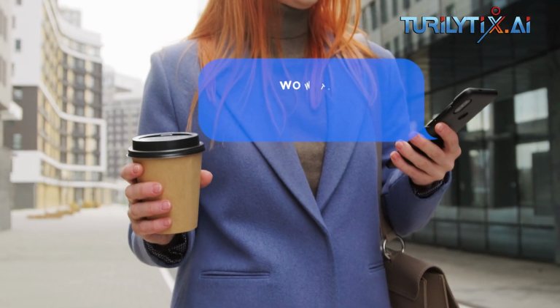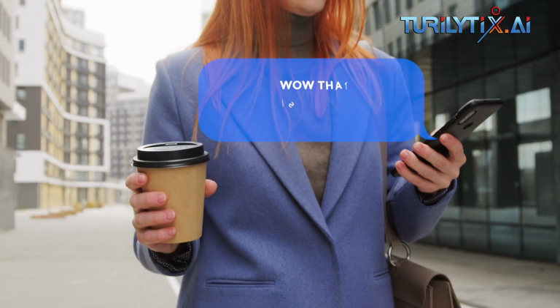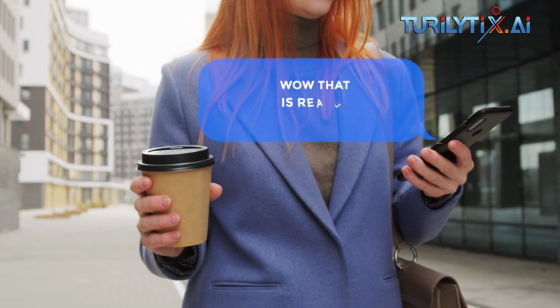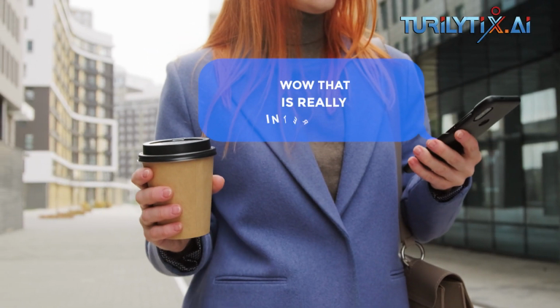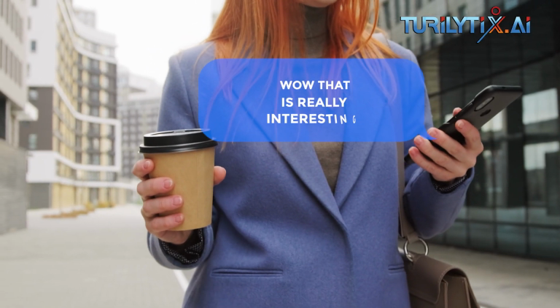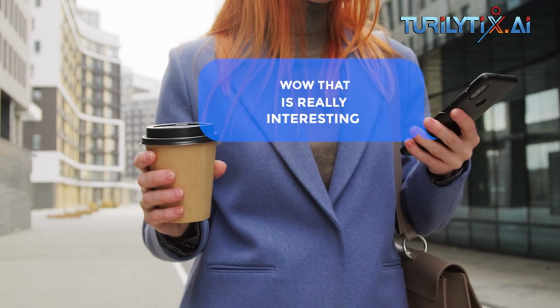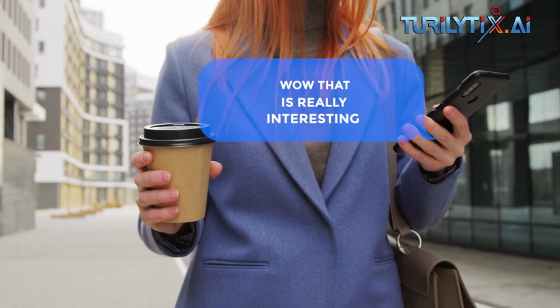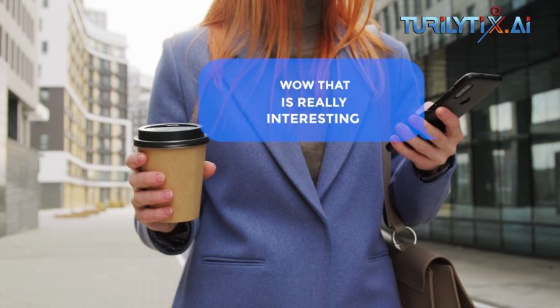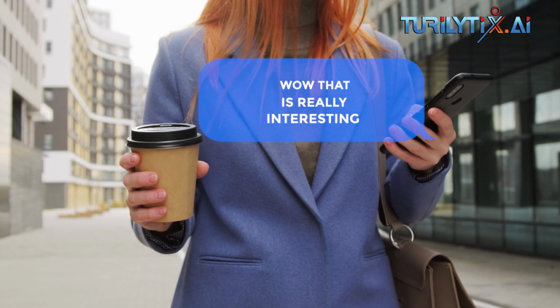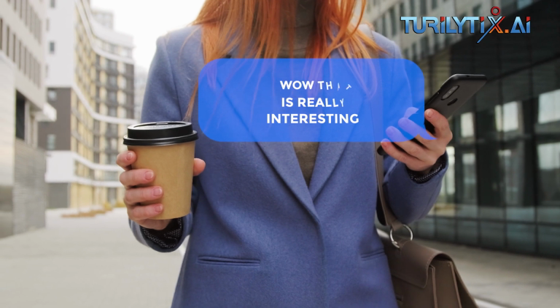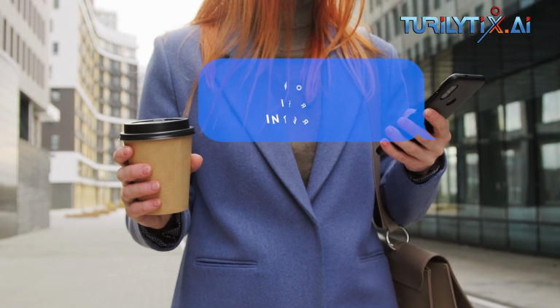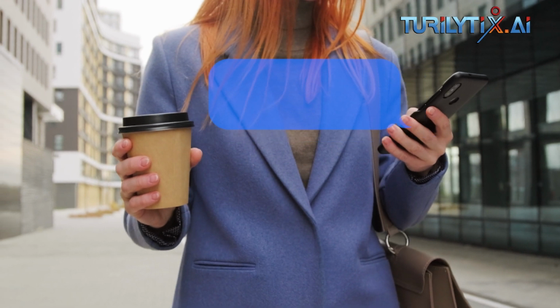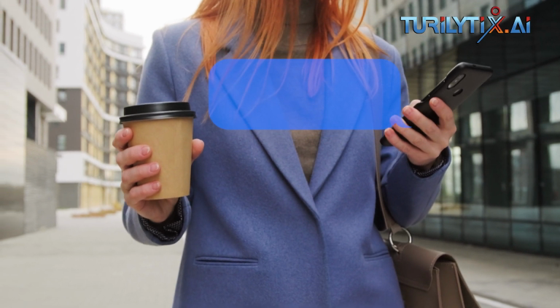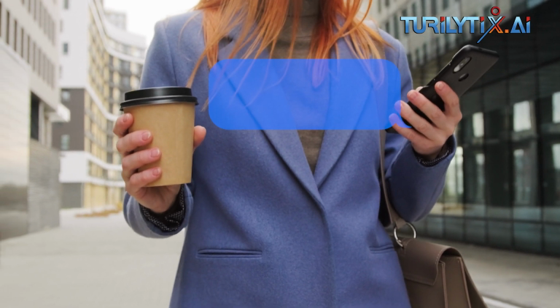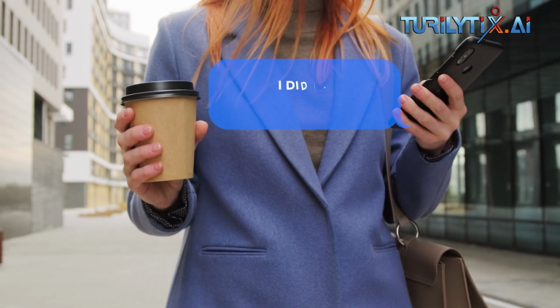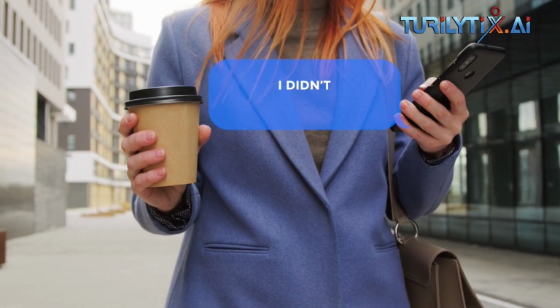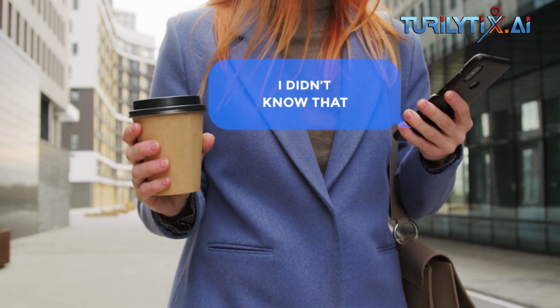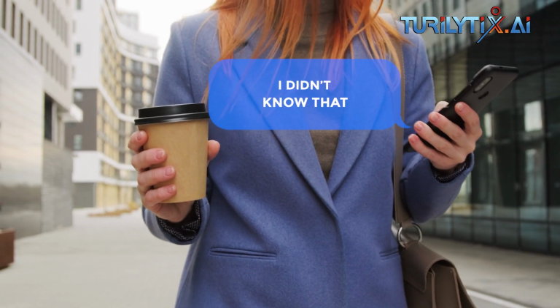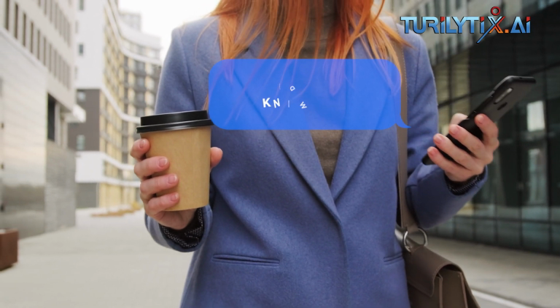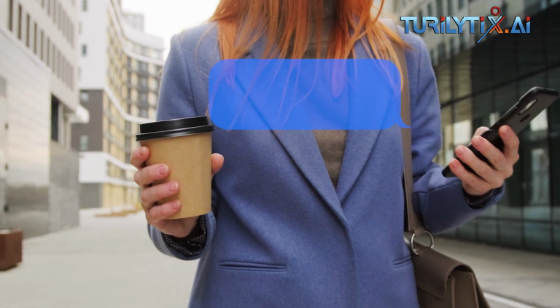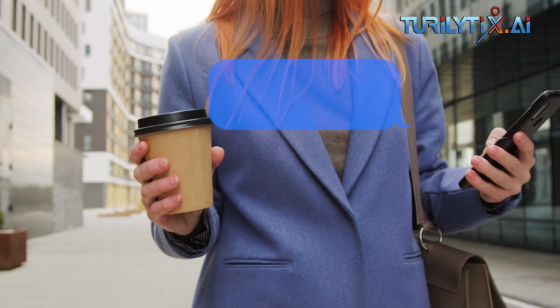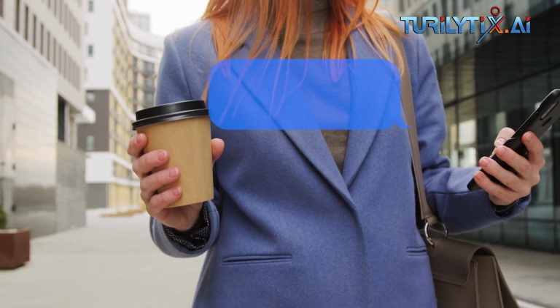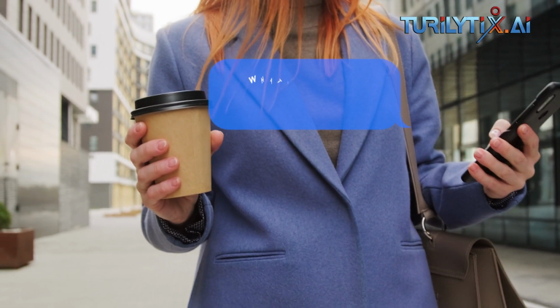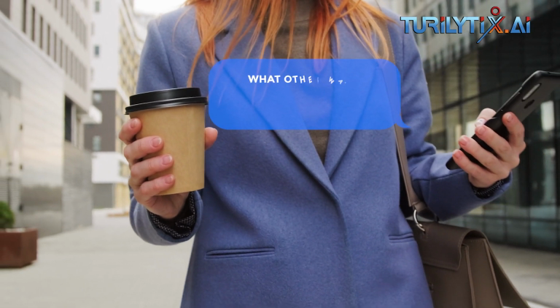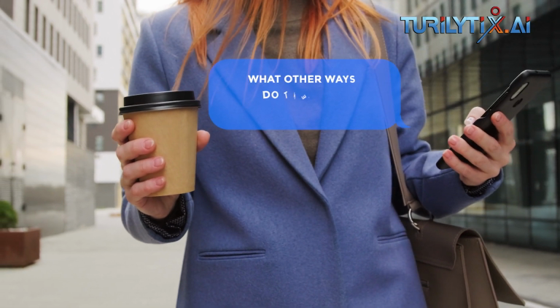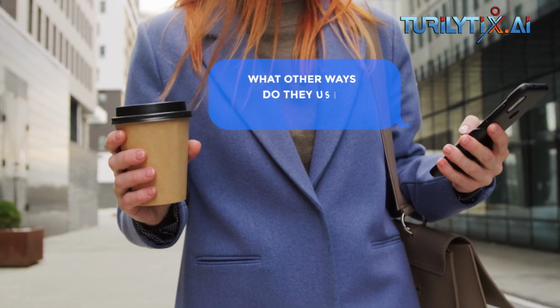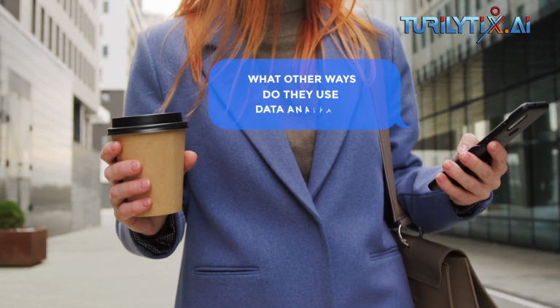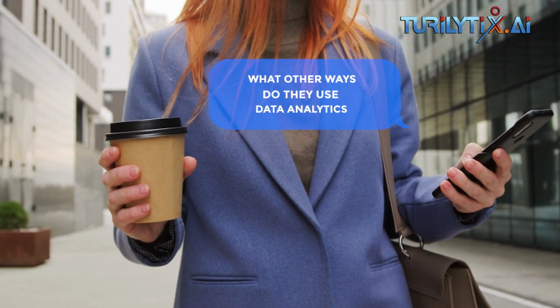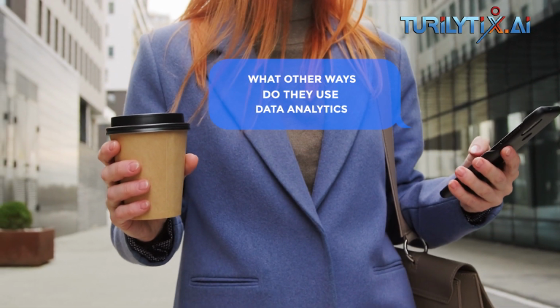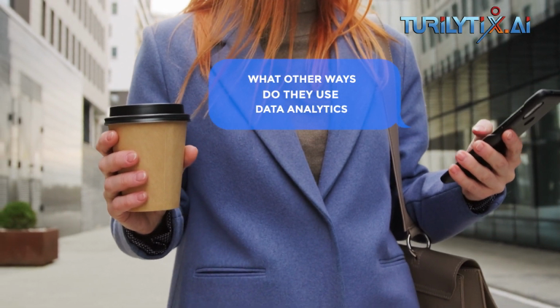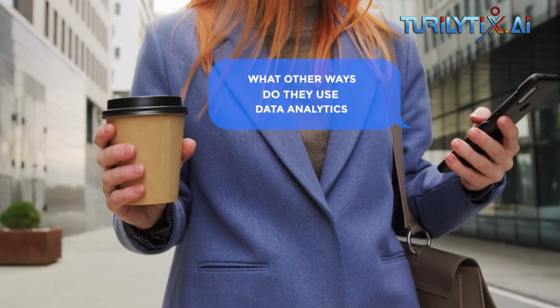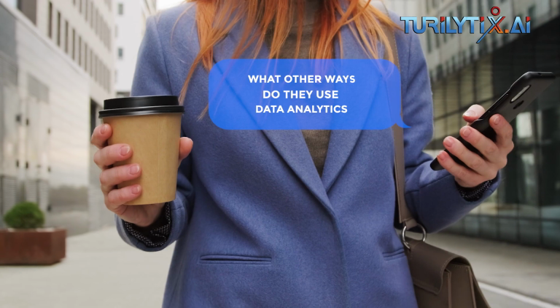Wow, that is really interesting. I didn't know that. What other ways do they use data analytics?